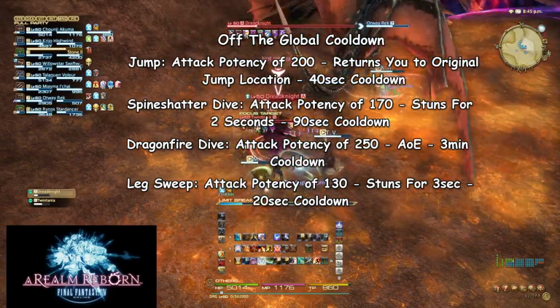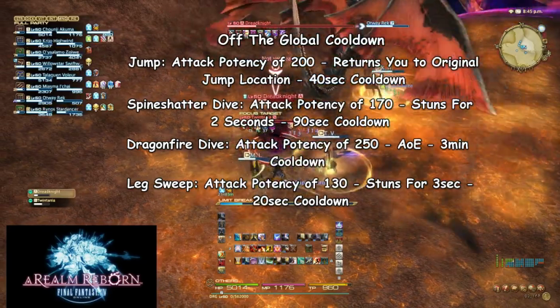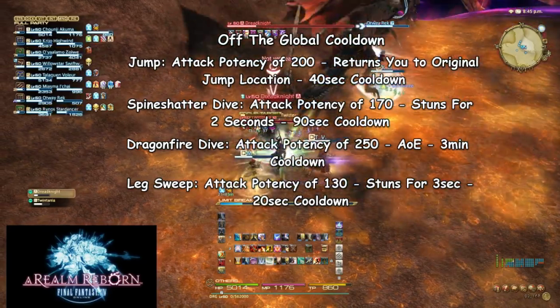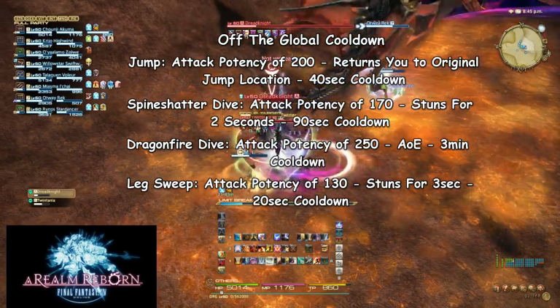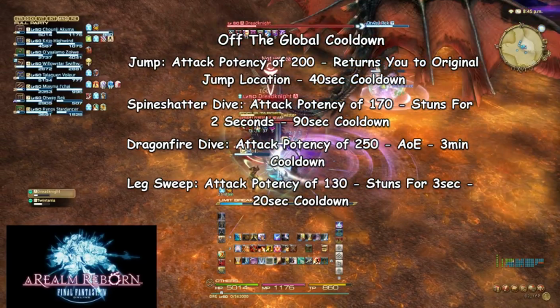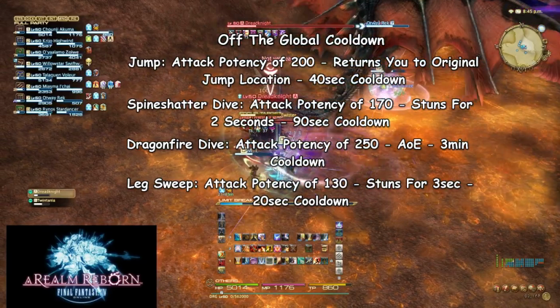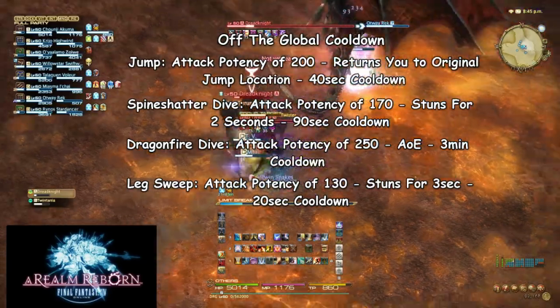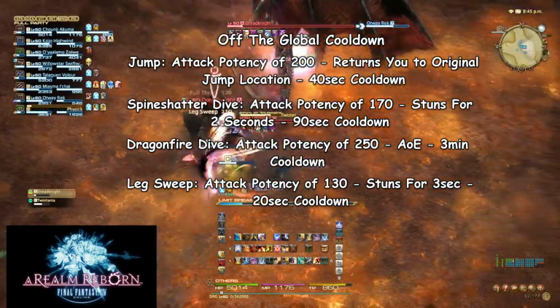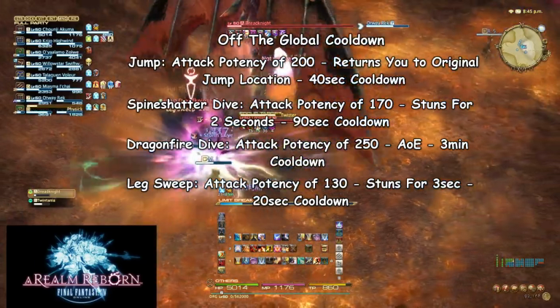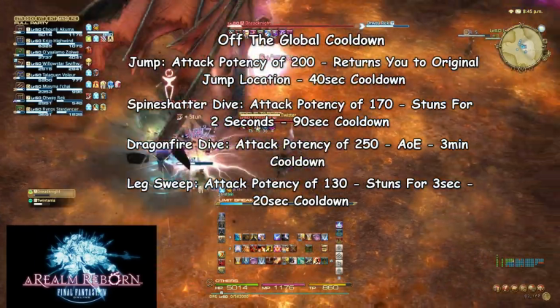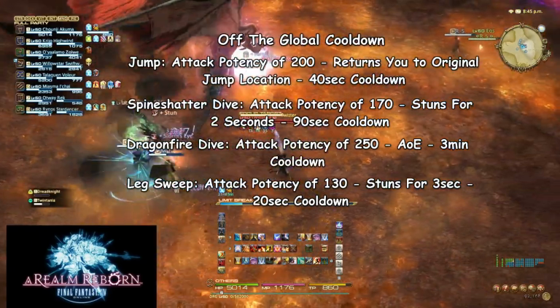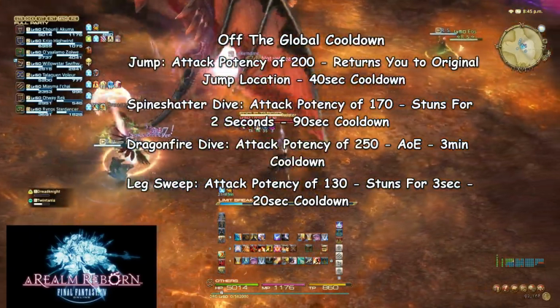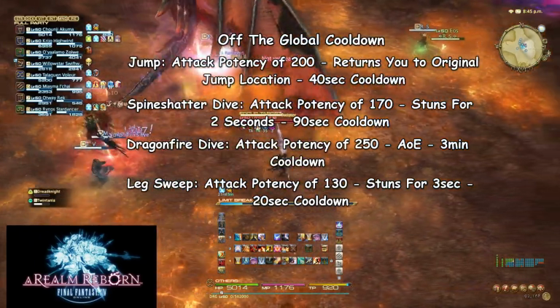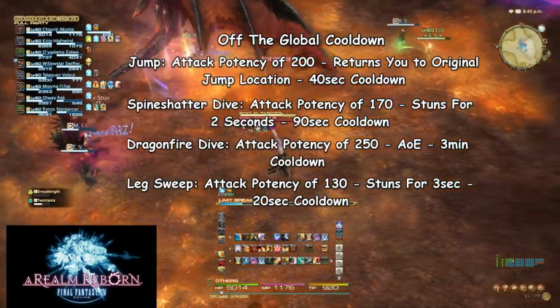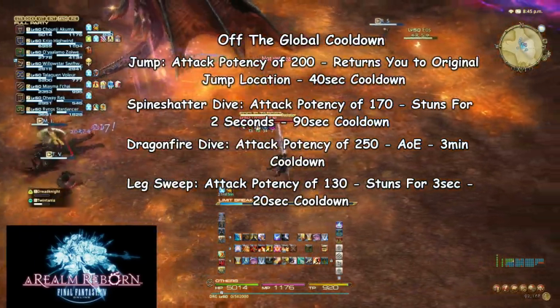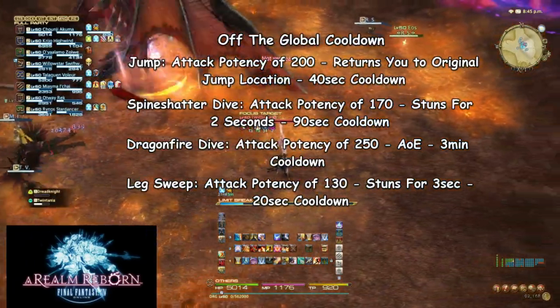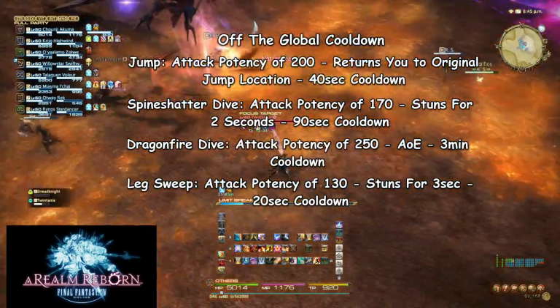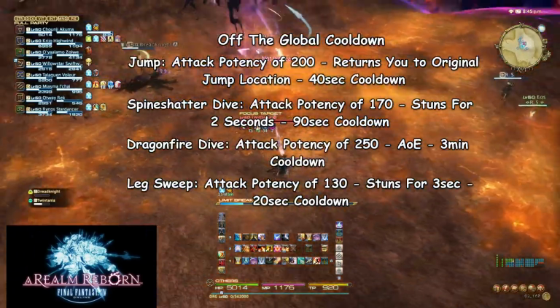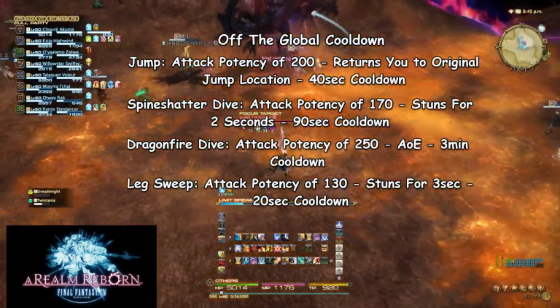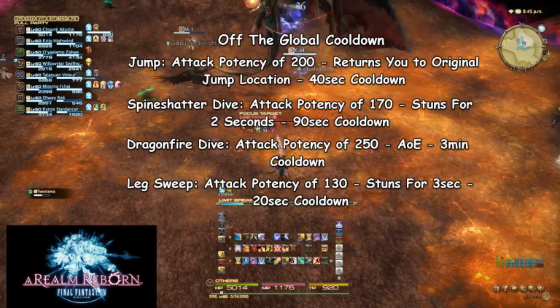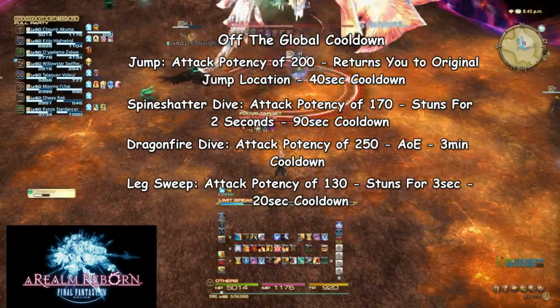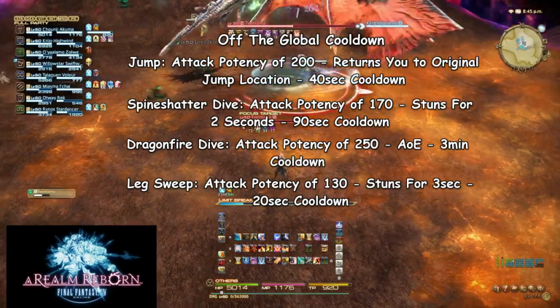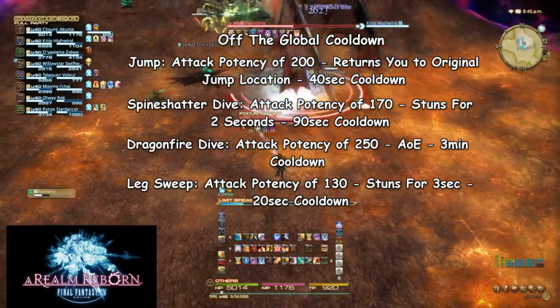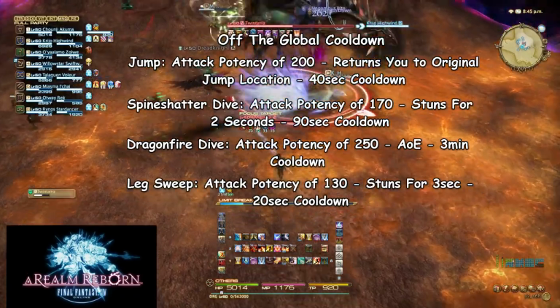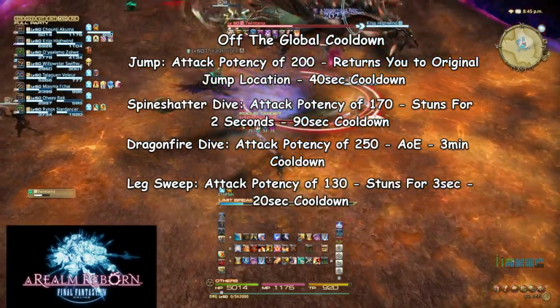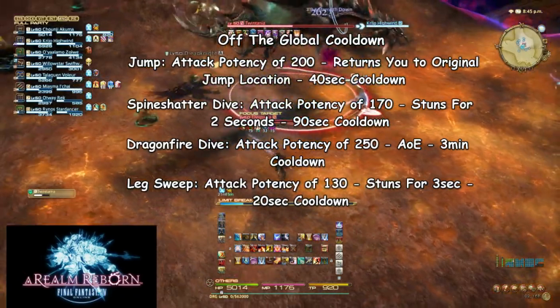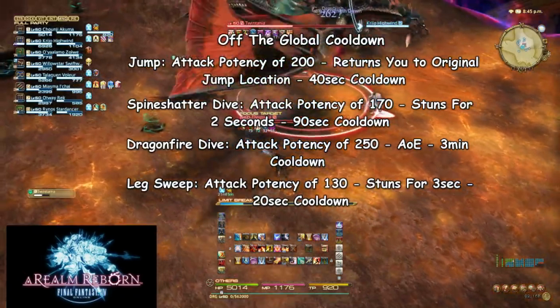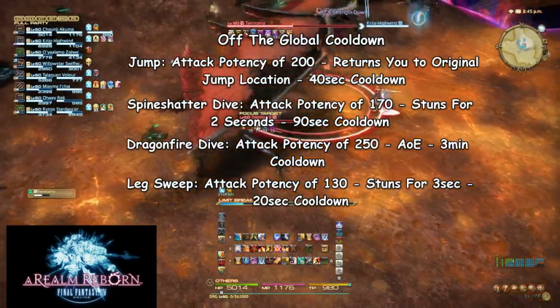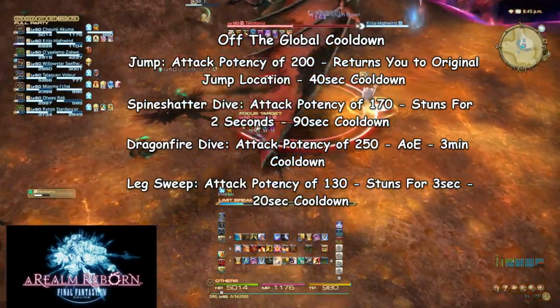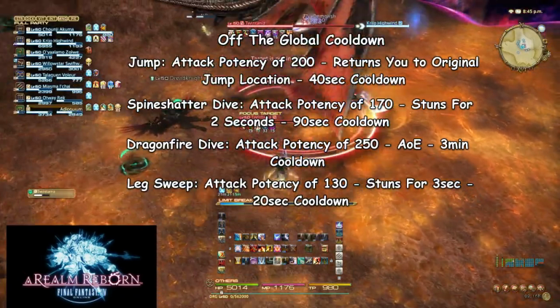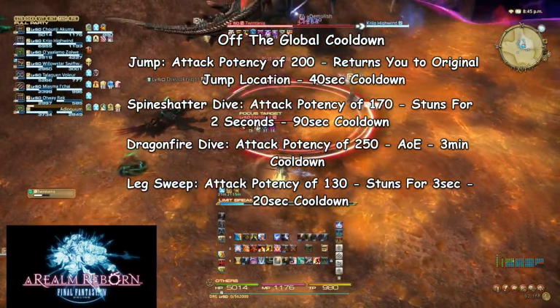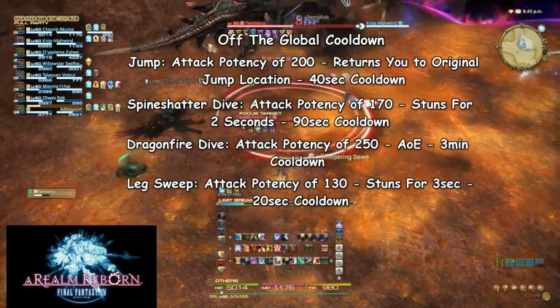The last ability that's off the global cooldown and deals damage is Leg Sweep. This skill has an attack potency of 130 and will stun the target for 3 seconds. Apply the same rules for stunning as with Spine Shatter Dive. Unlike Spine Shatter Dive, this skill should always be used when it's off cooldown, provided the stun will not negatively affect your party.